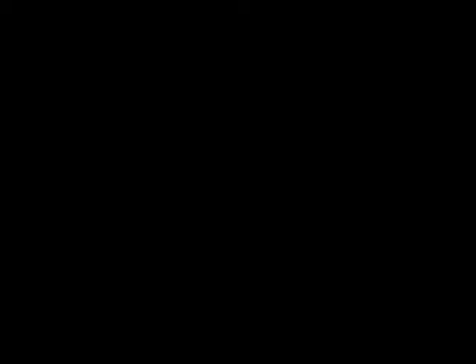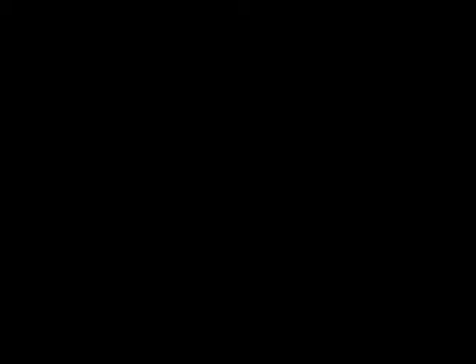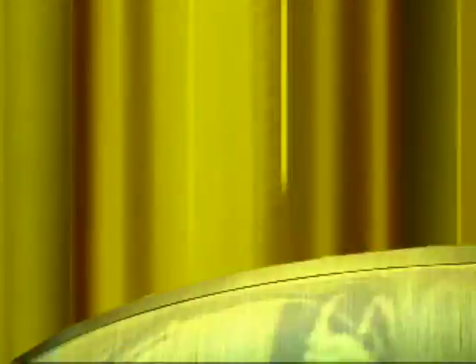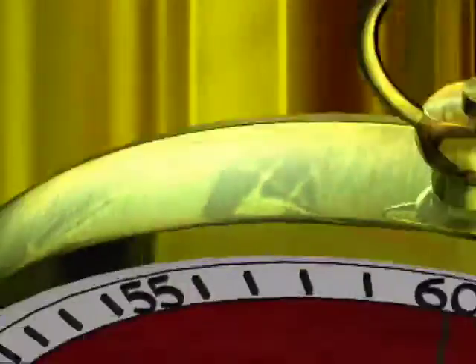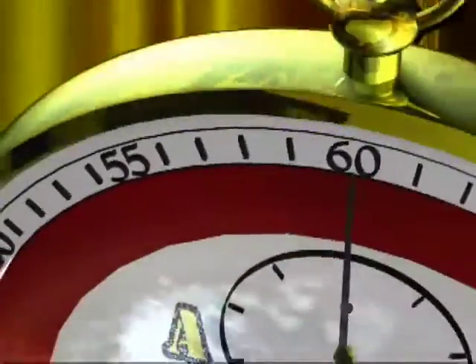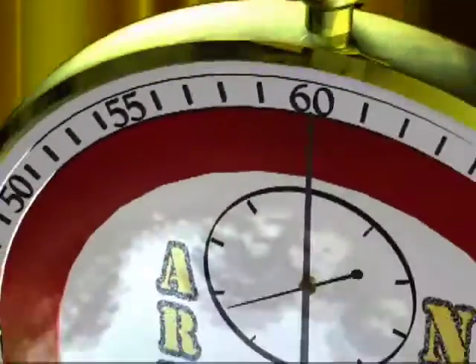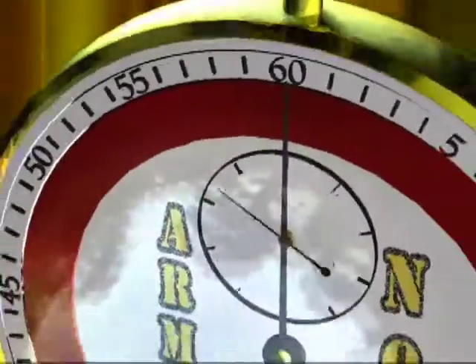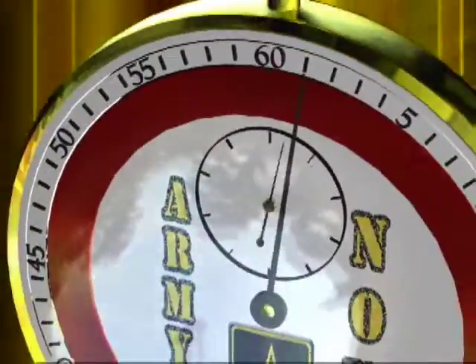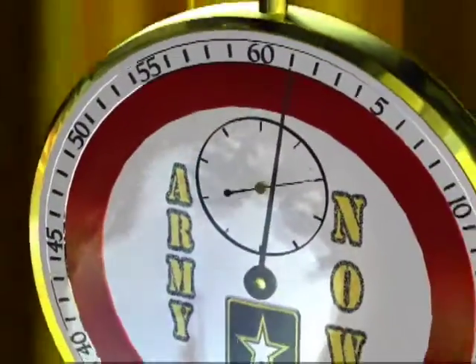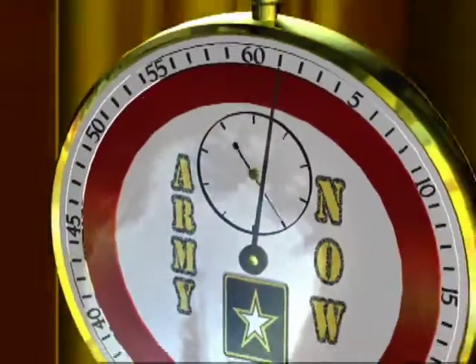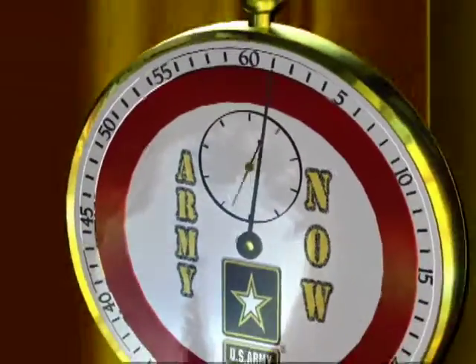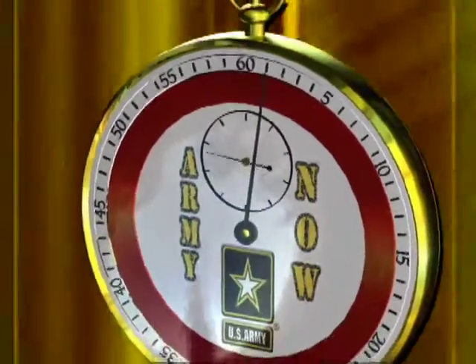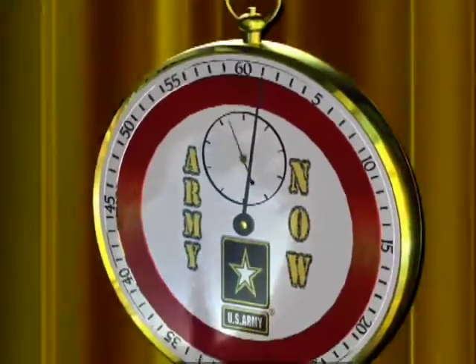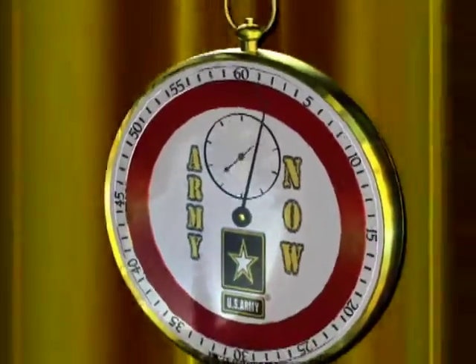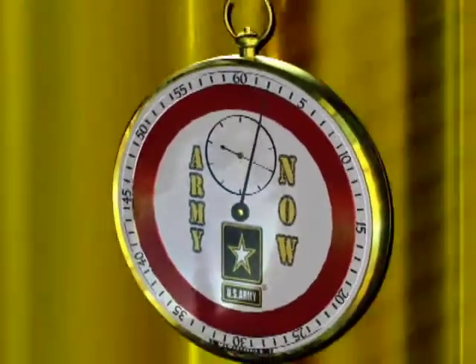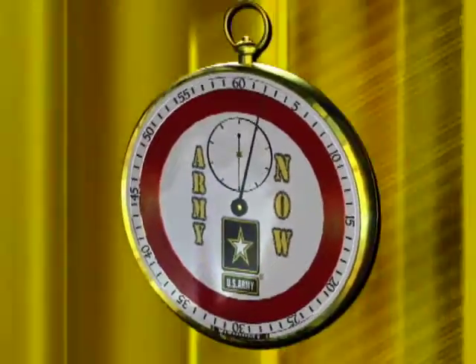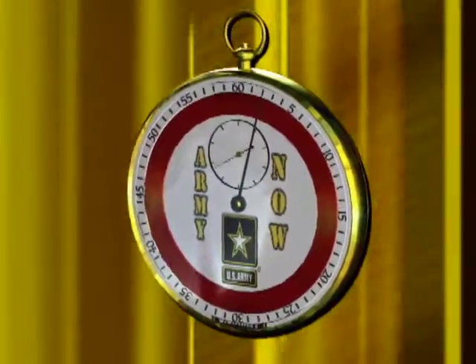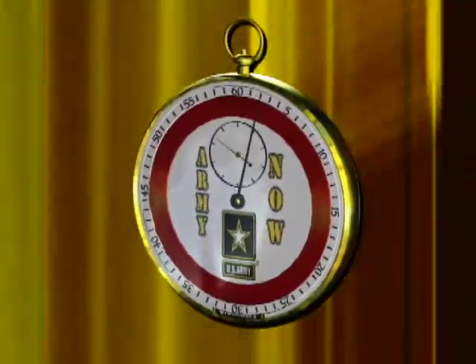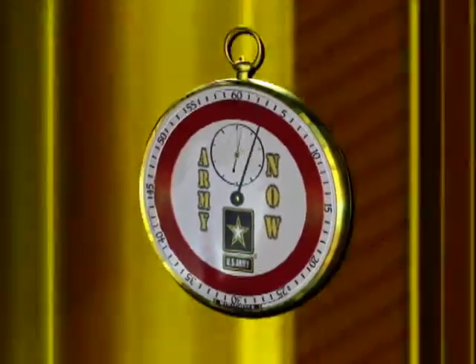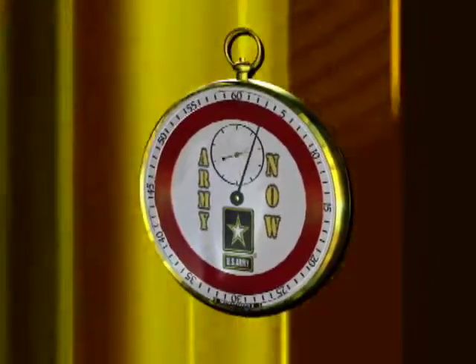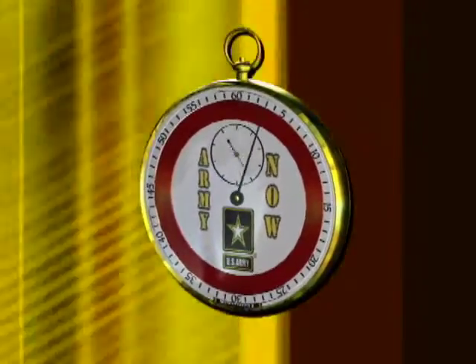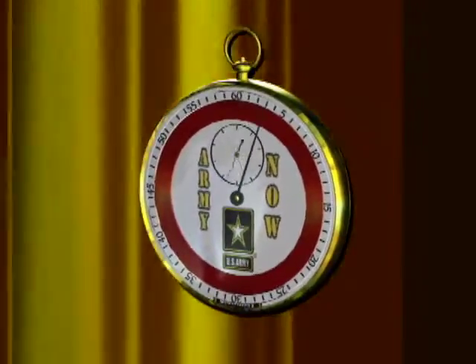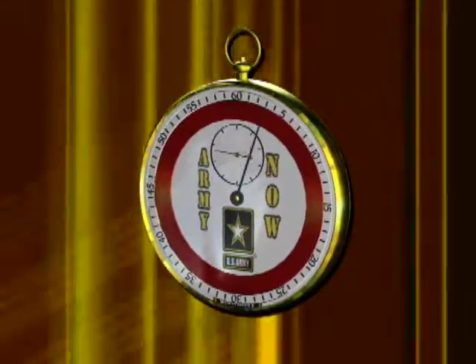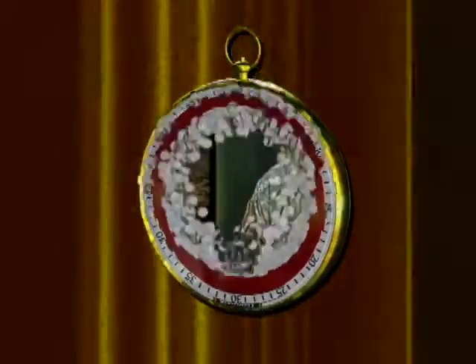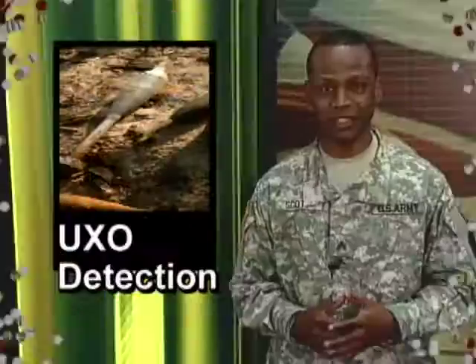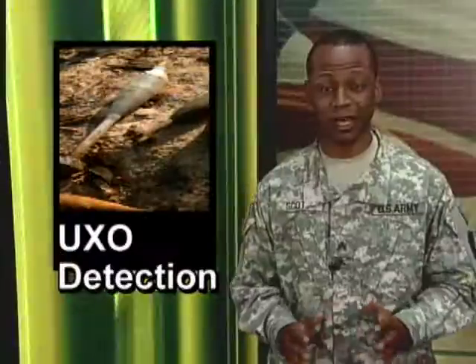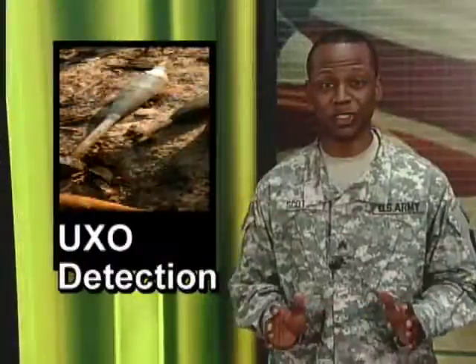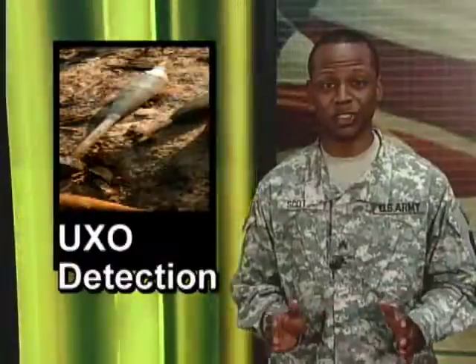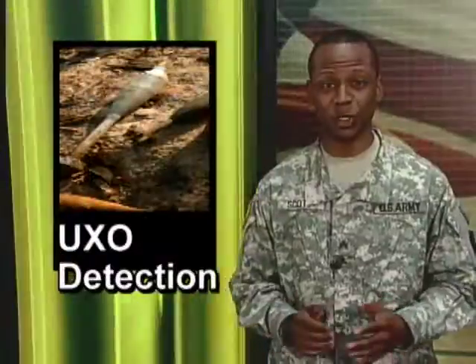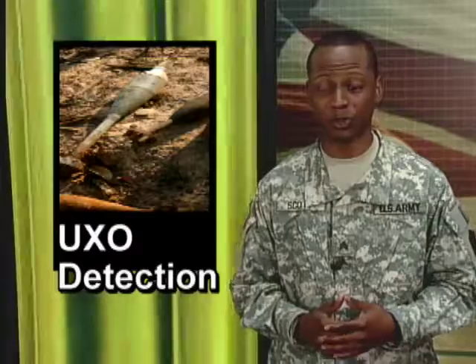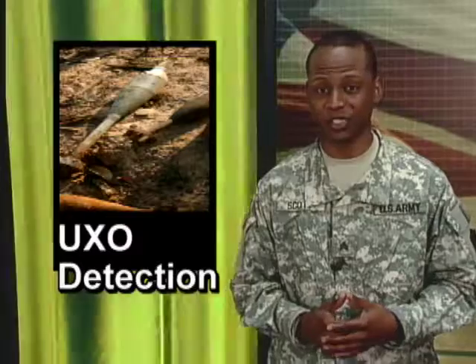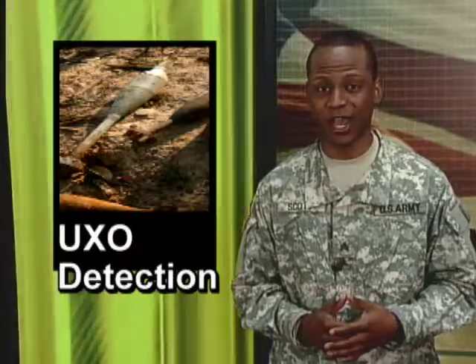This is a 60-second Army Now from Soldiers Radio and Television. I'm Sergeant Earl Scott.